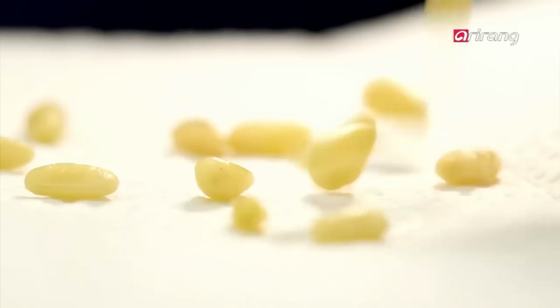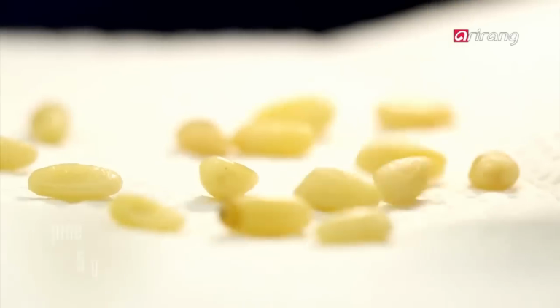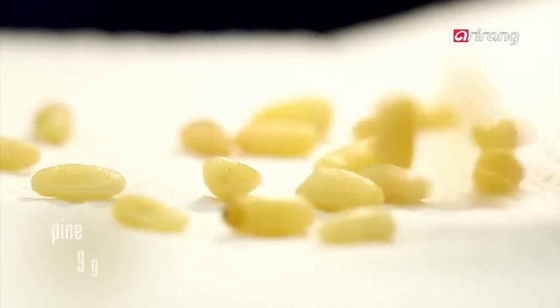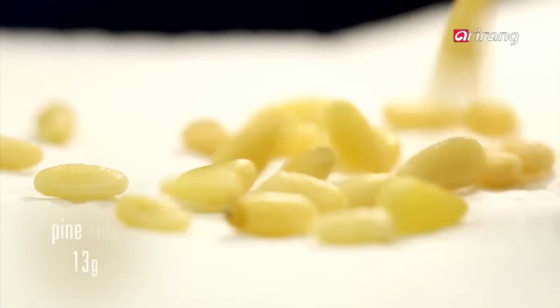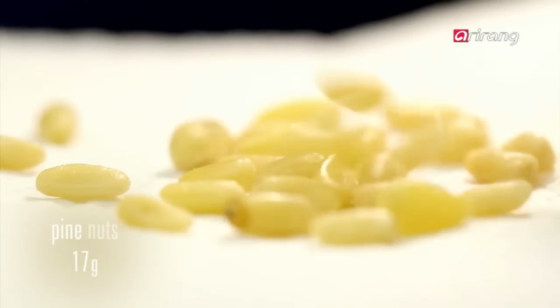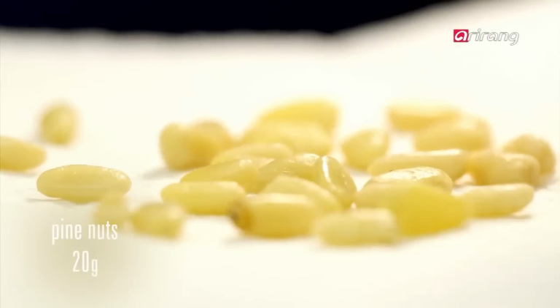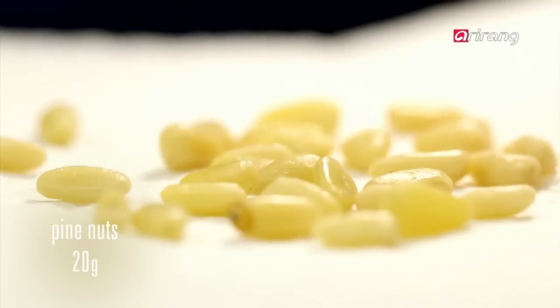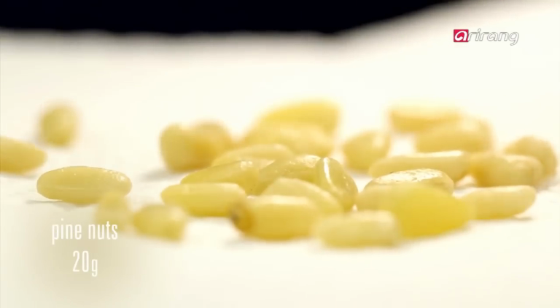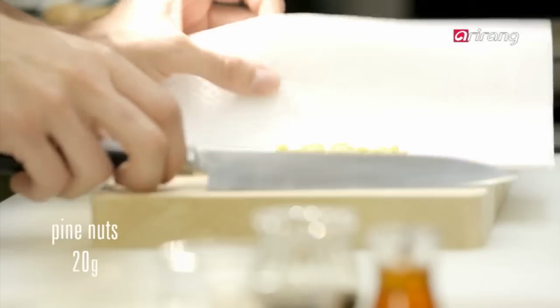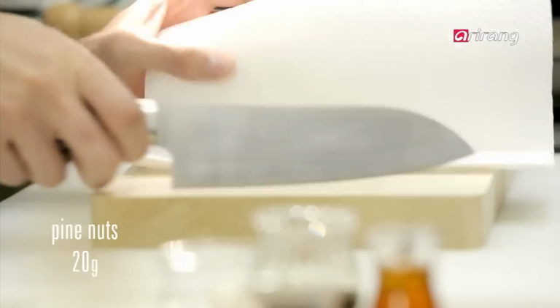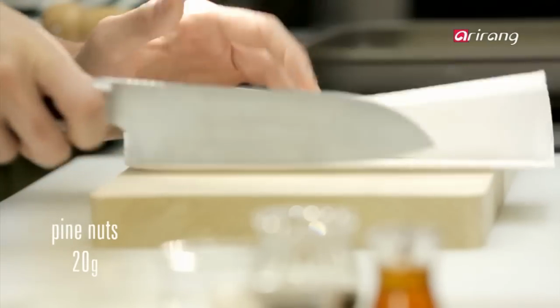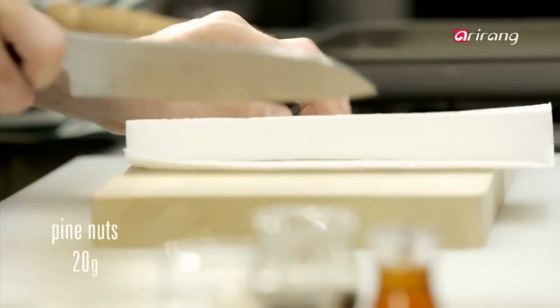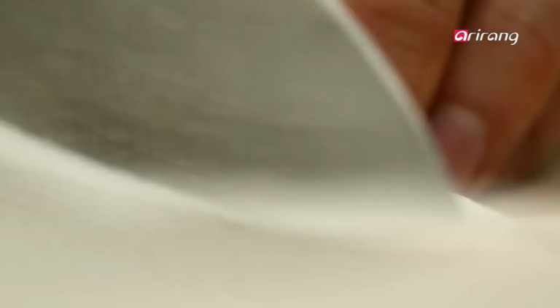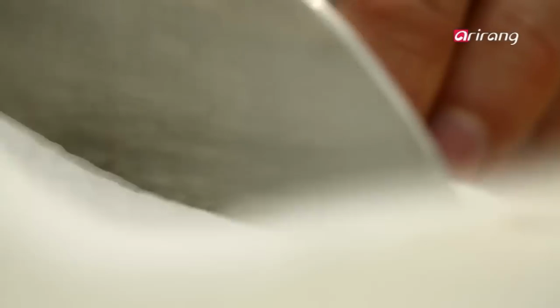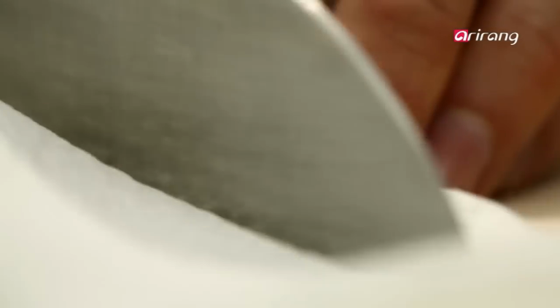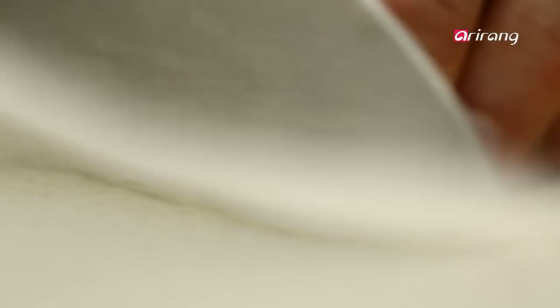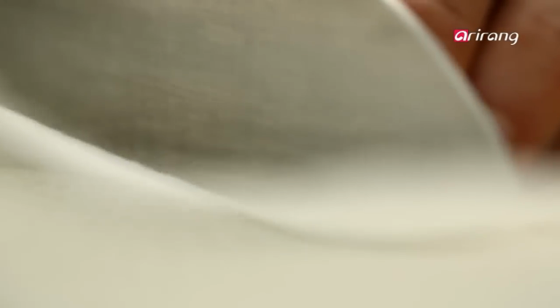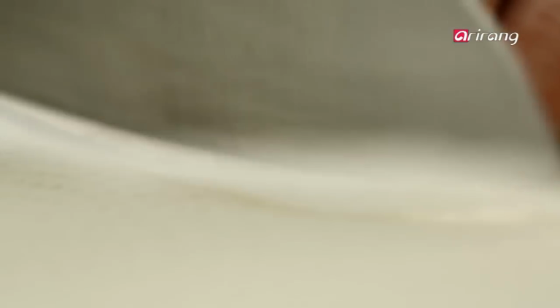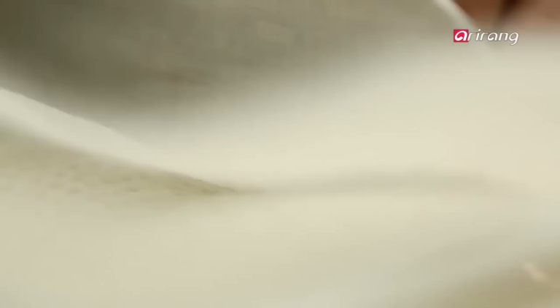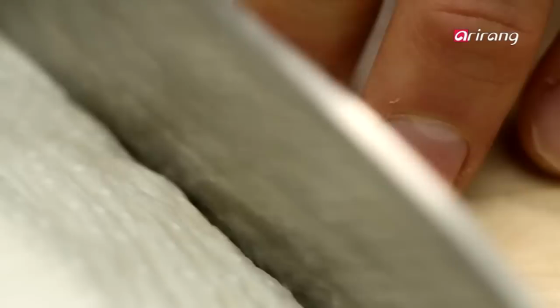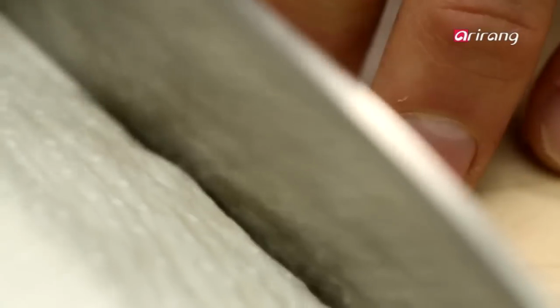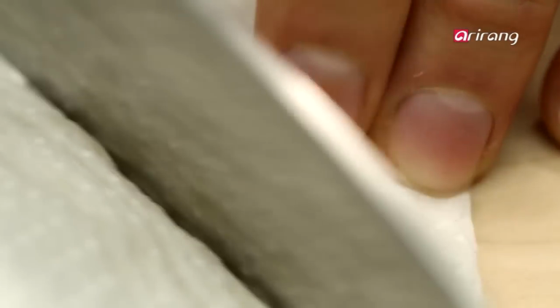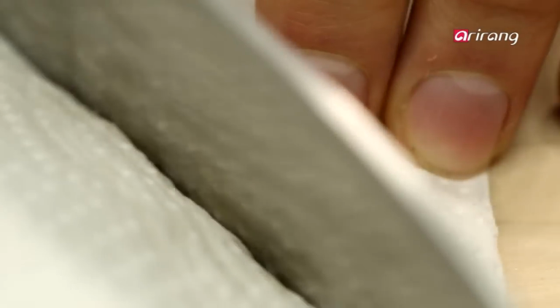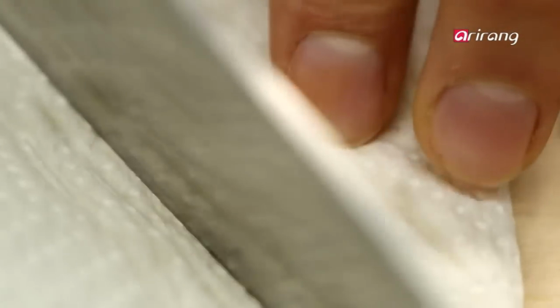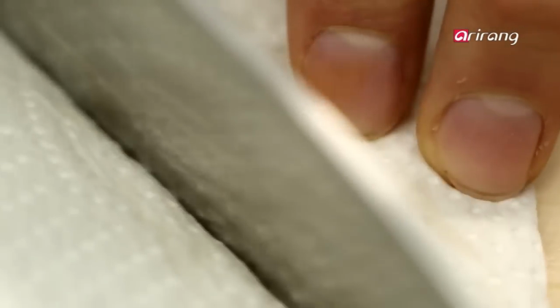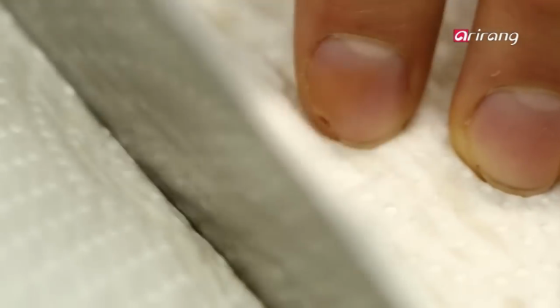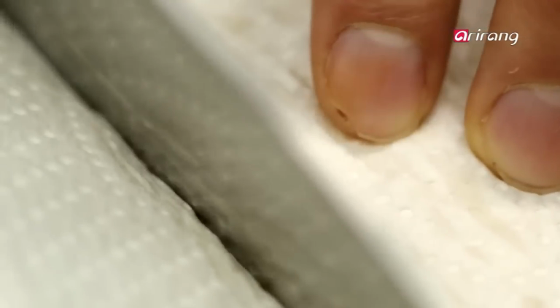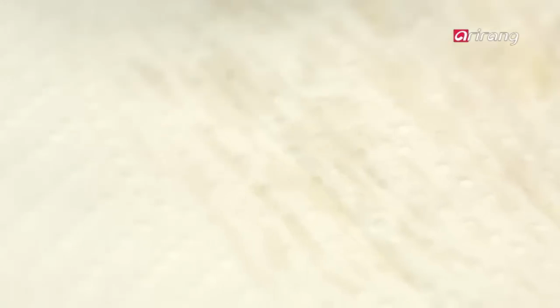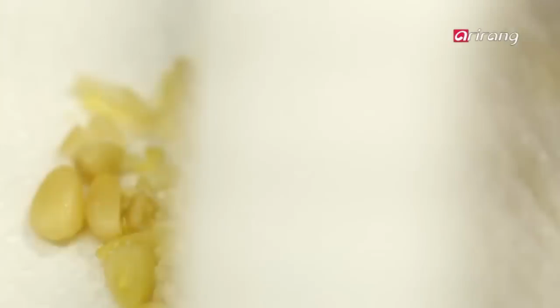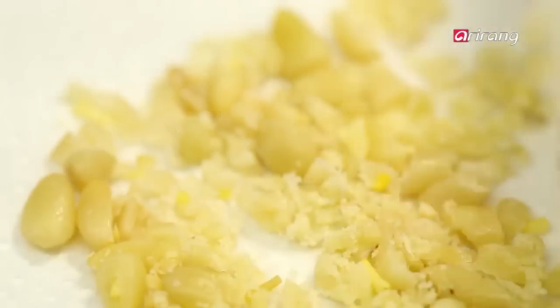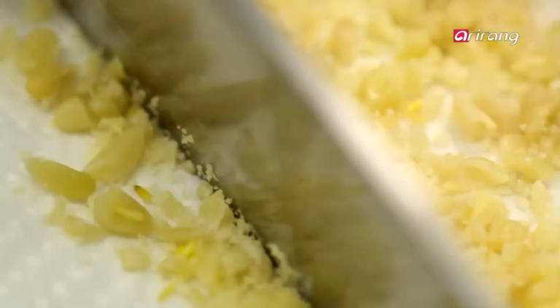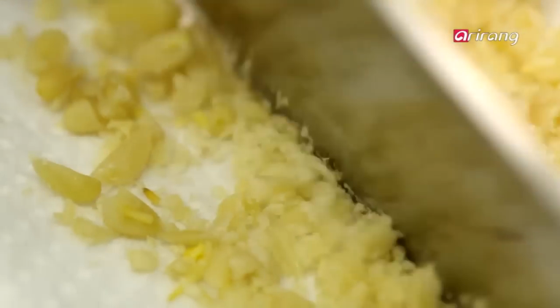You usually see pine nuts in tea, but you can also use them in cooking by chopping them into powder like this.